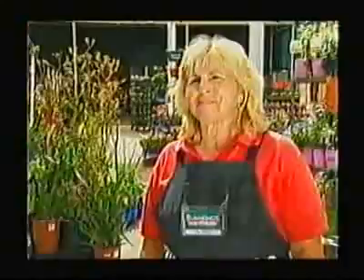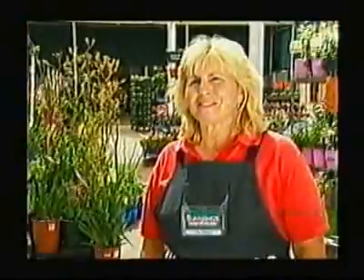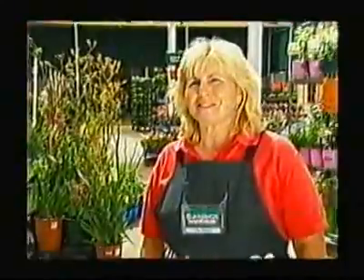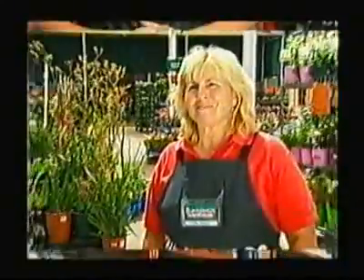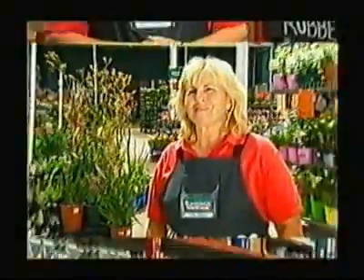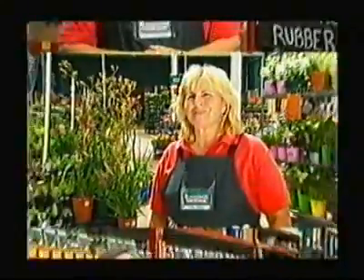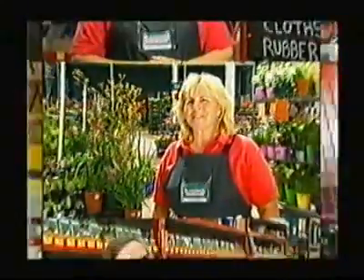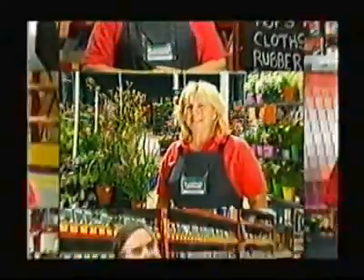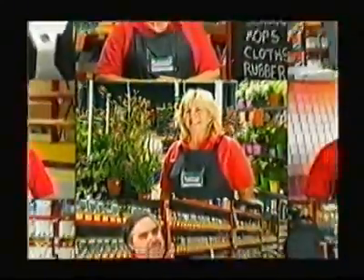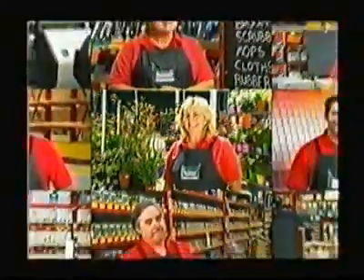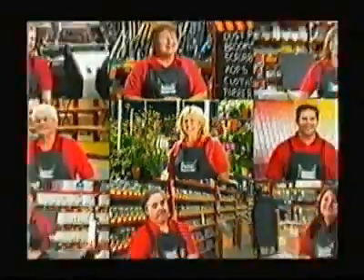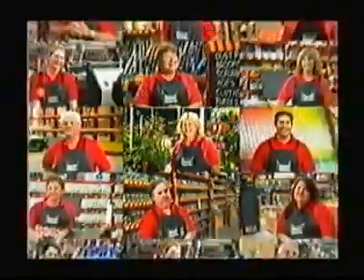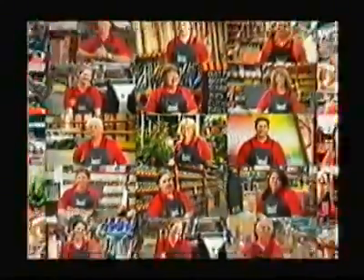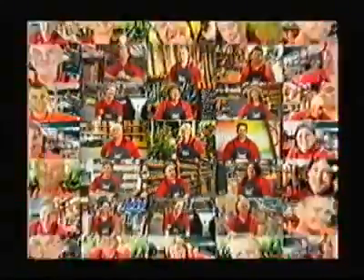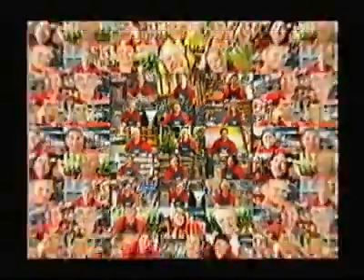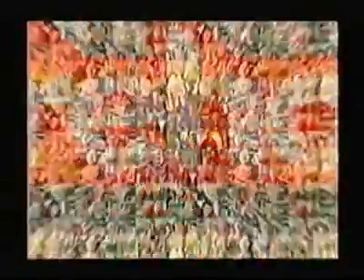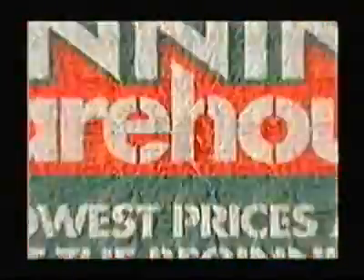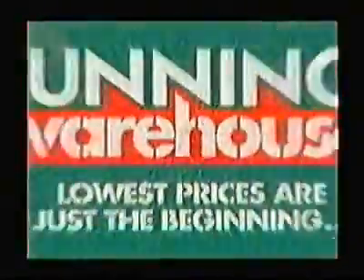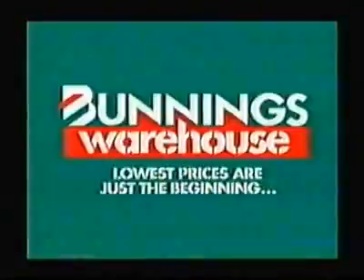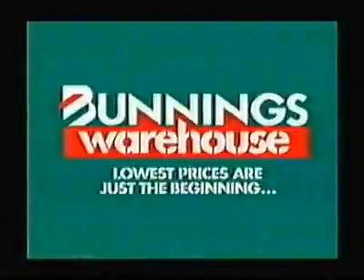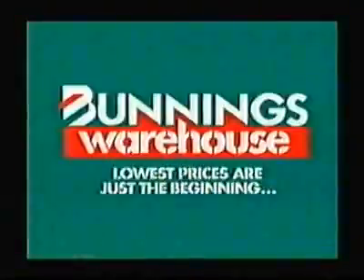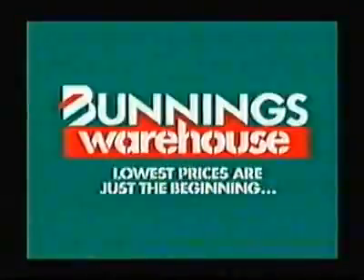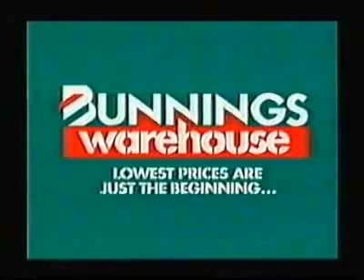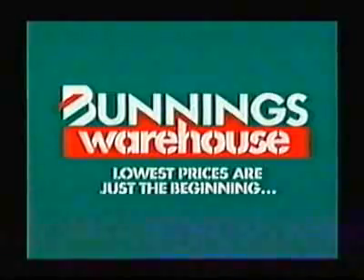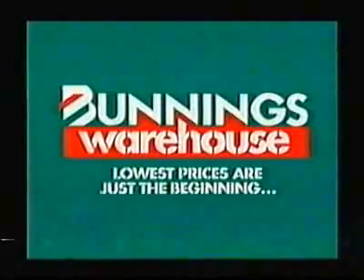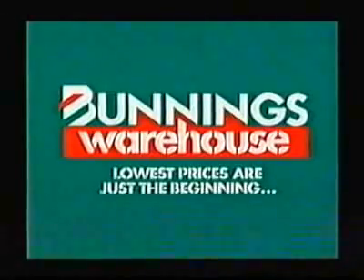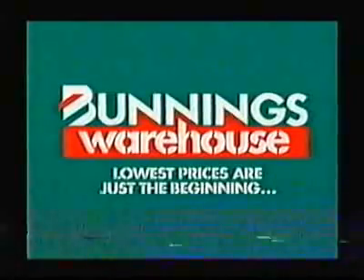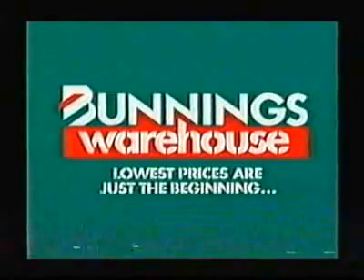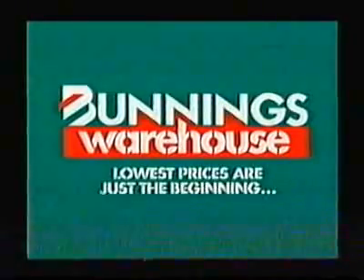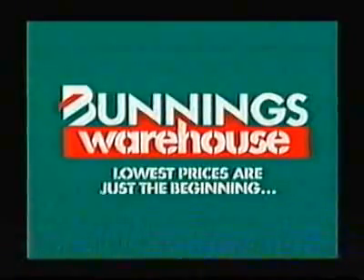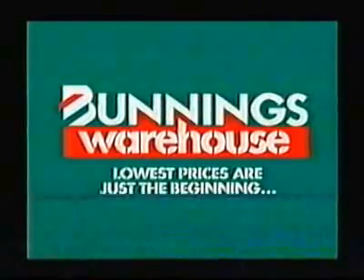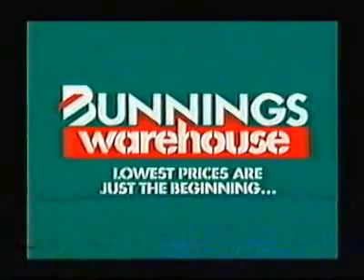They've got the best prices. Bony's Warehouse! Lowest prices are just the beginning.